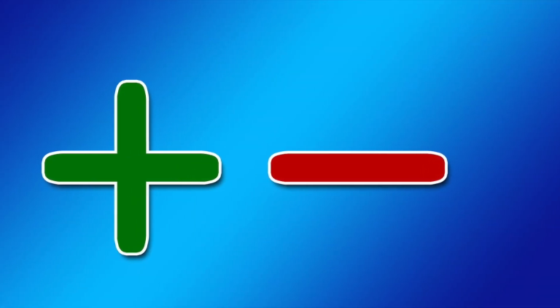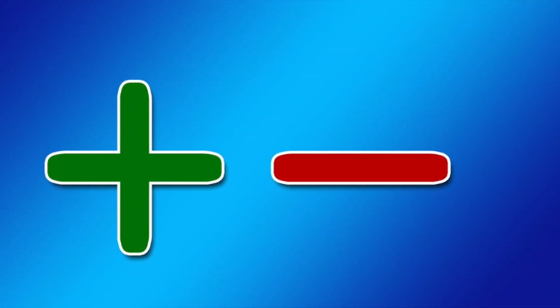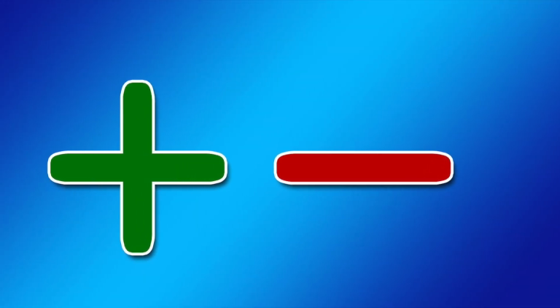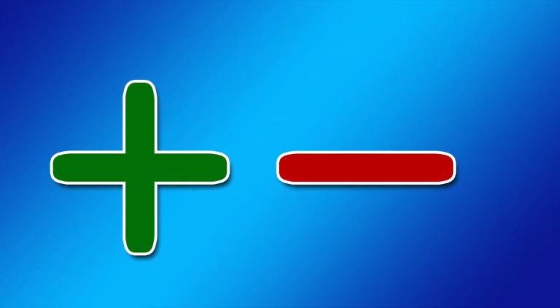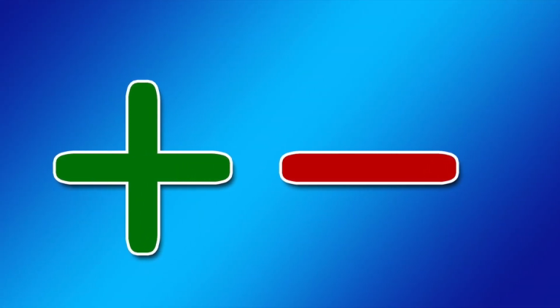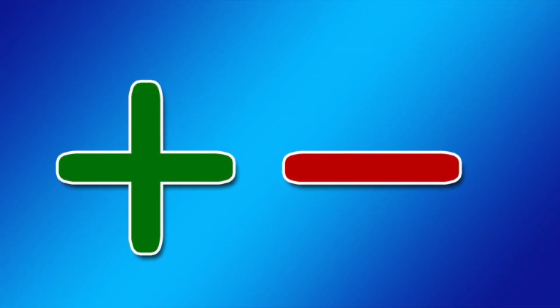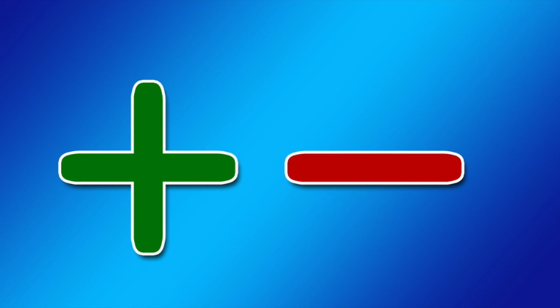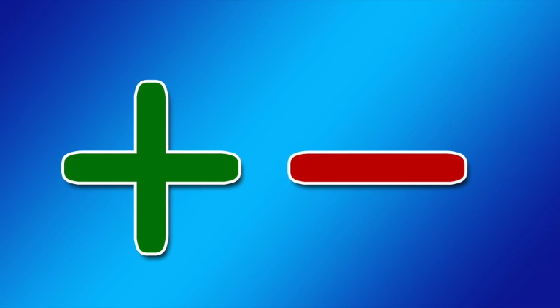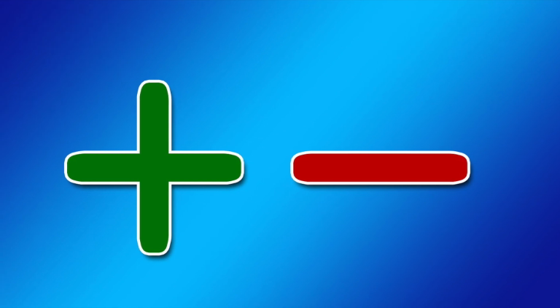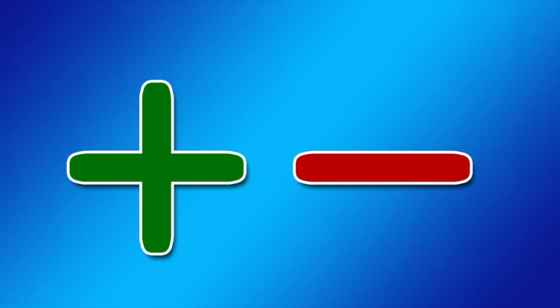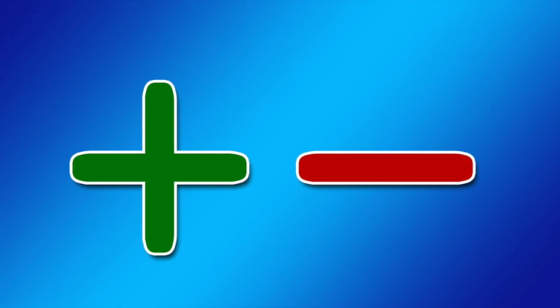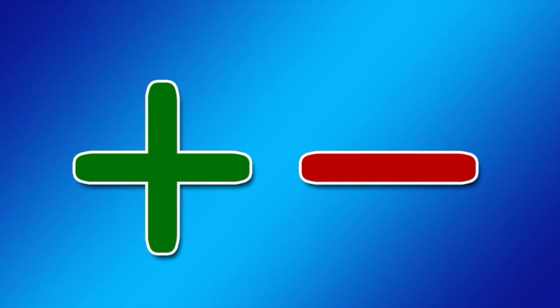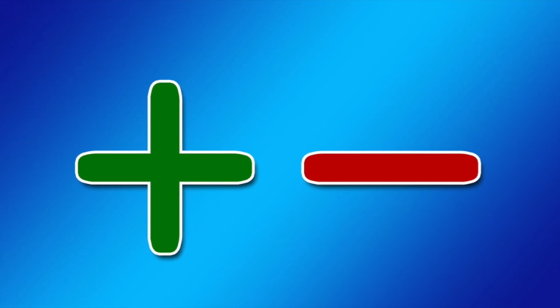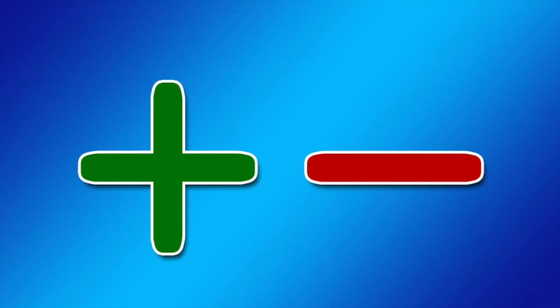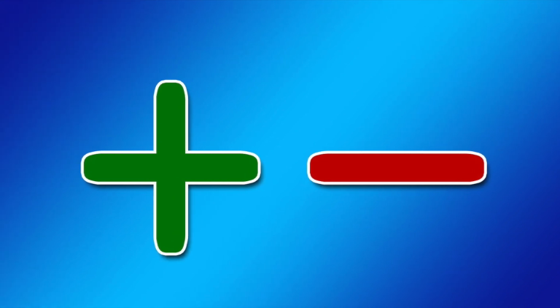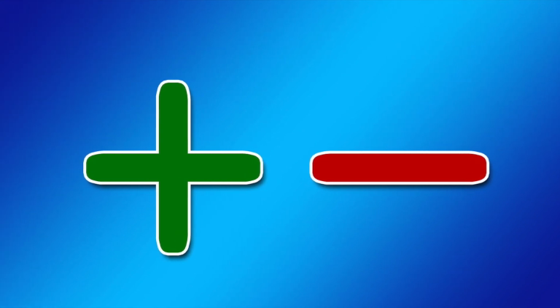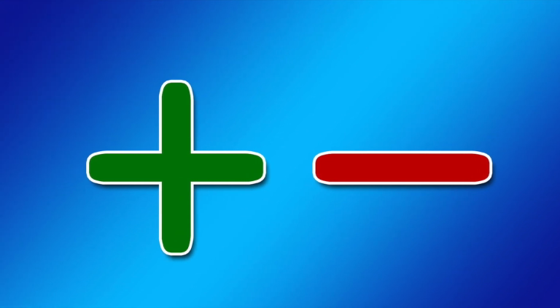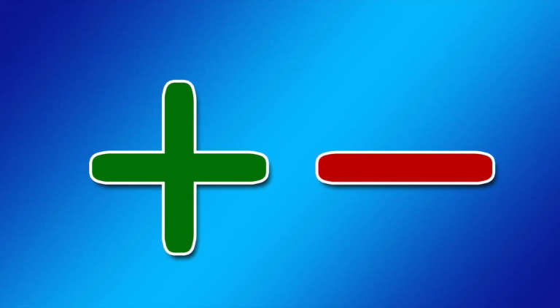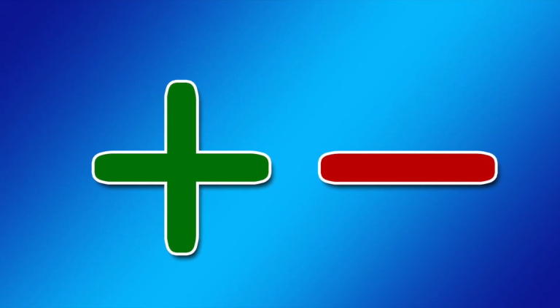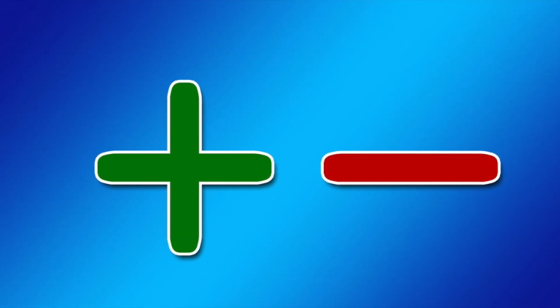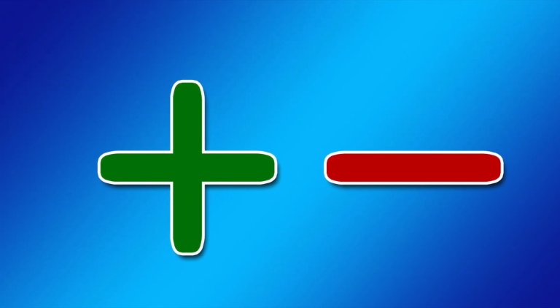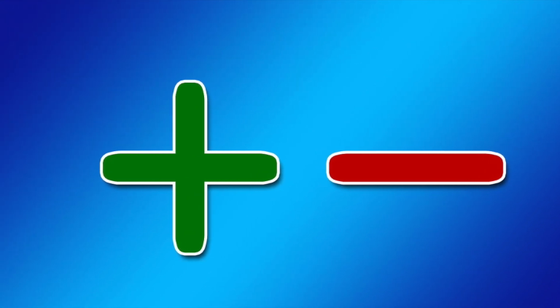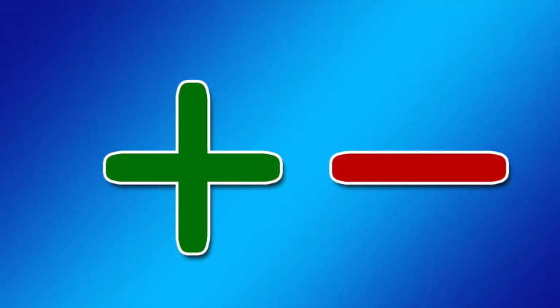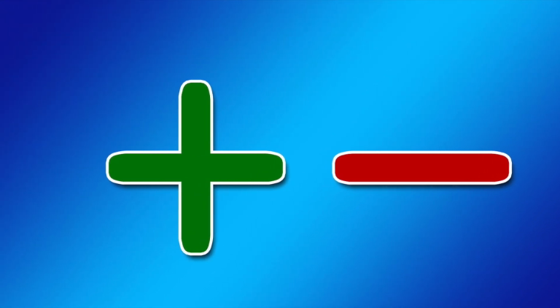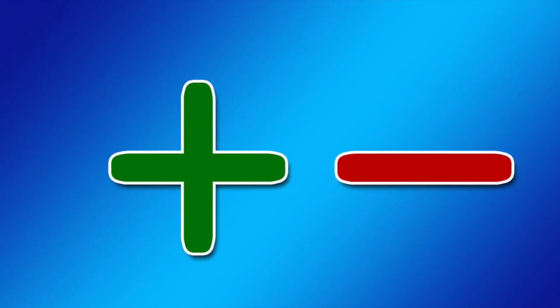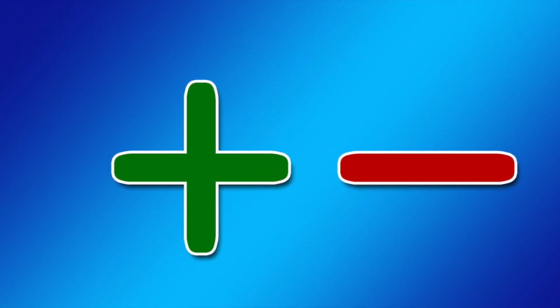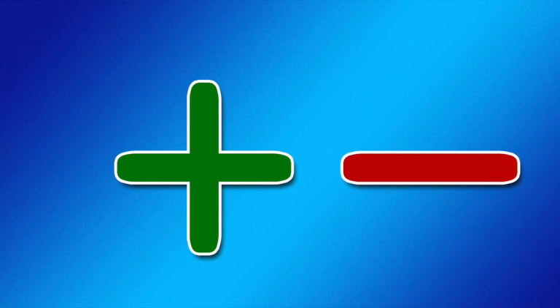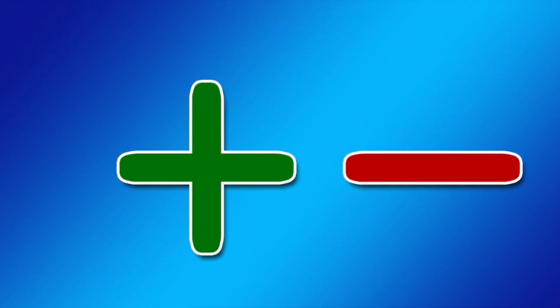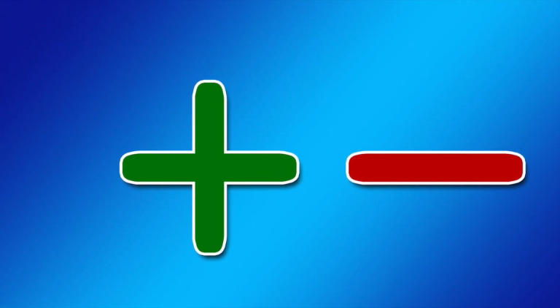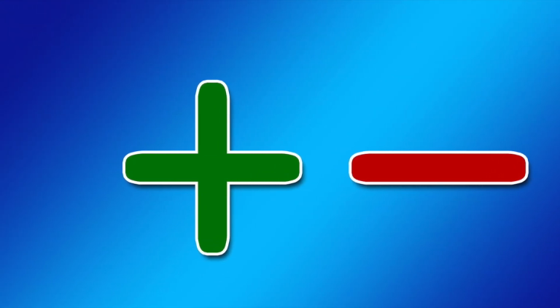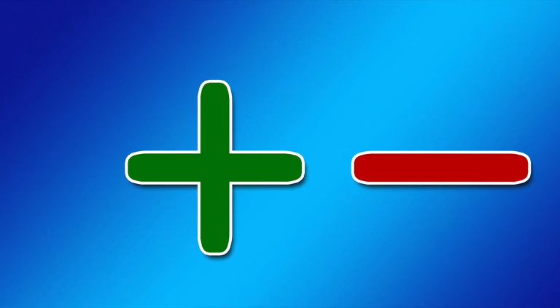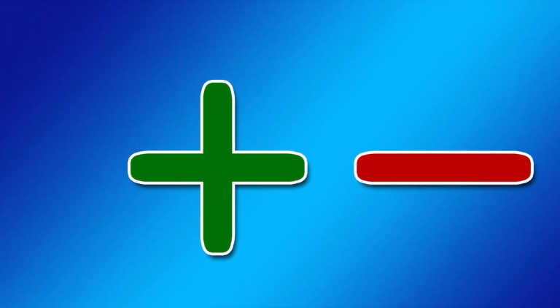In this video, a very simple method is presented to determine output polarity.